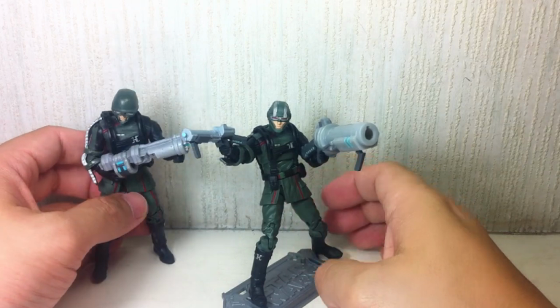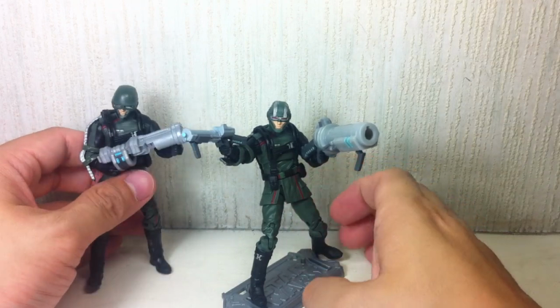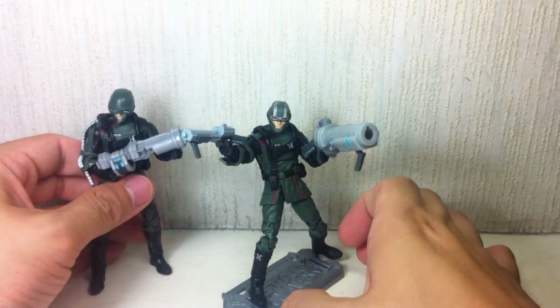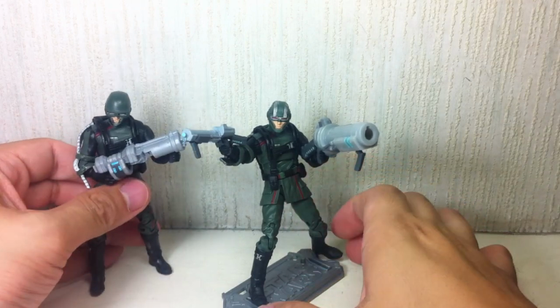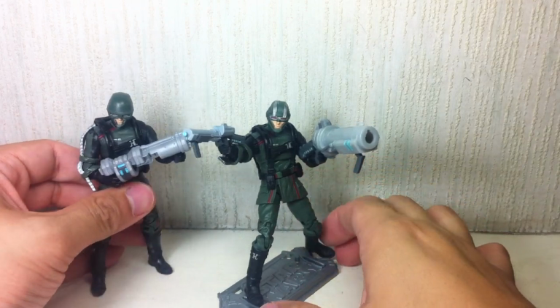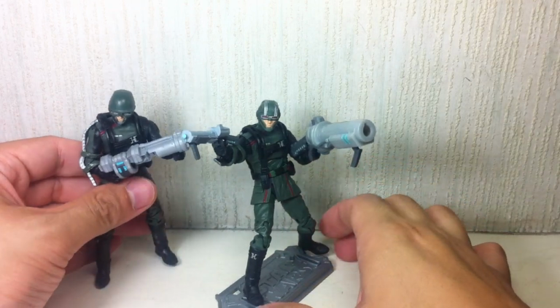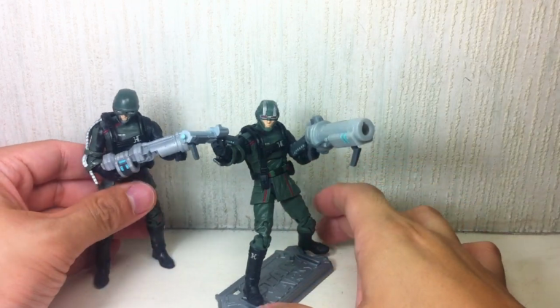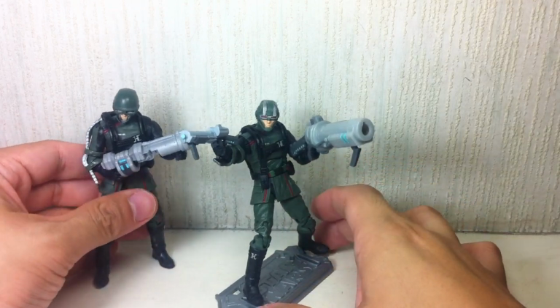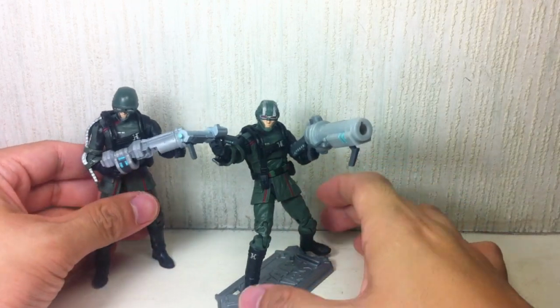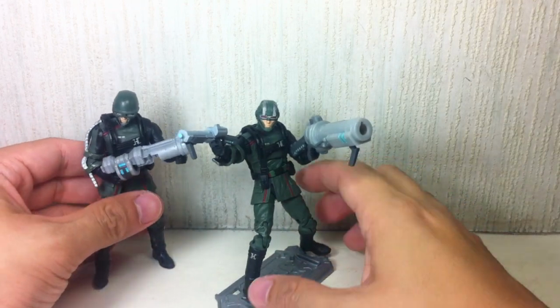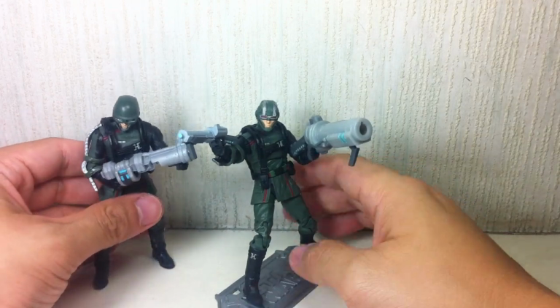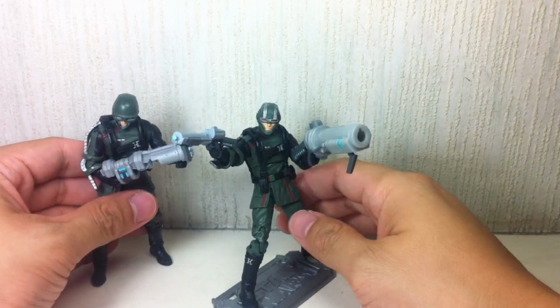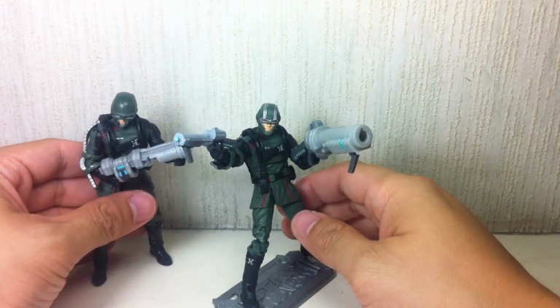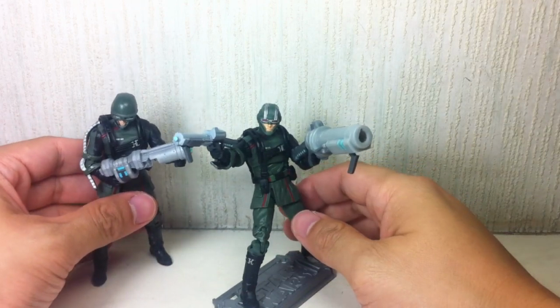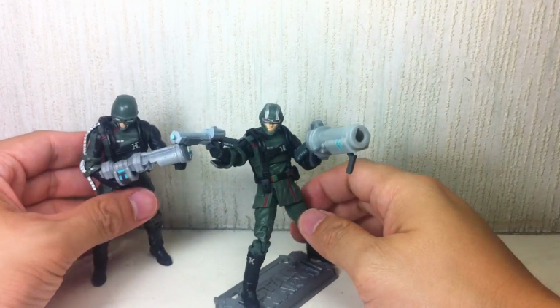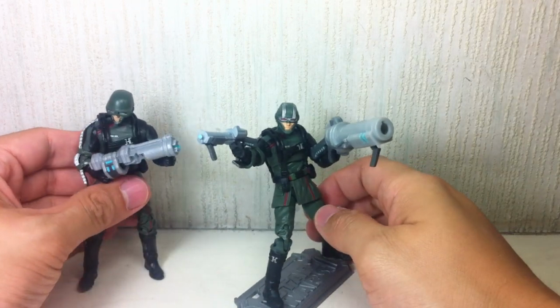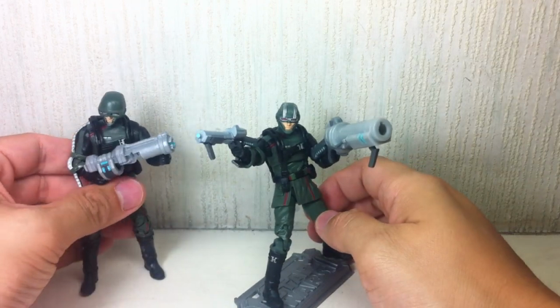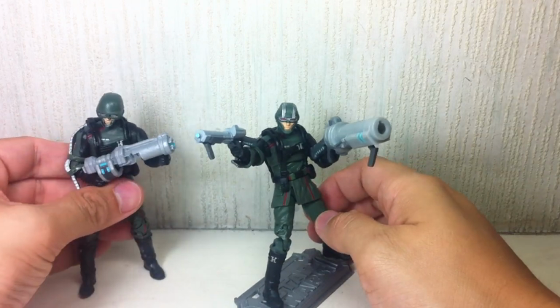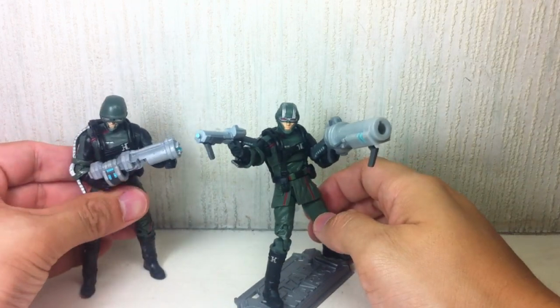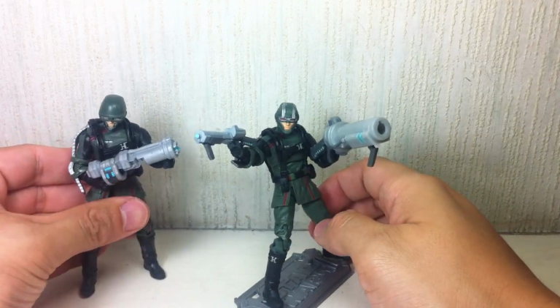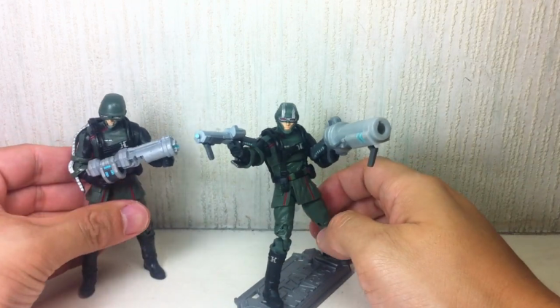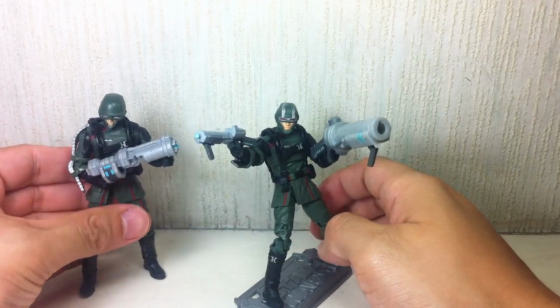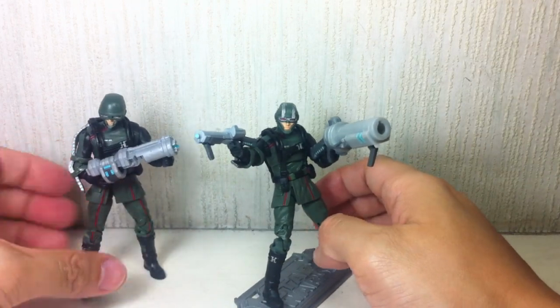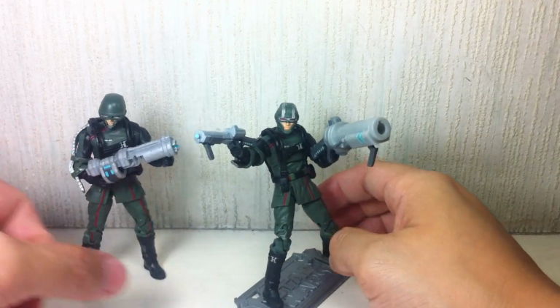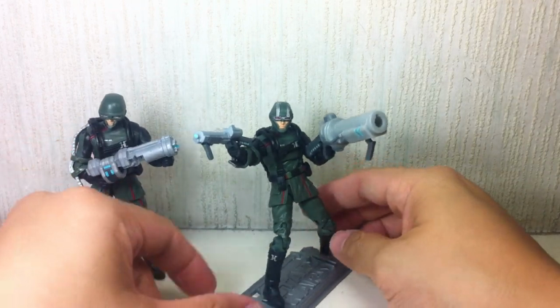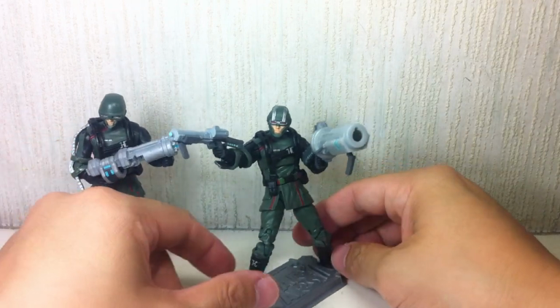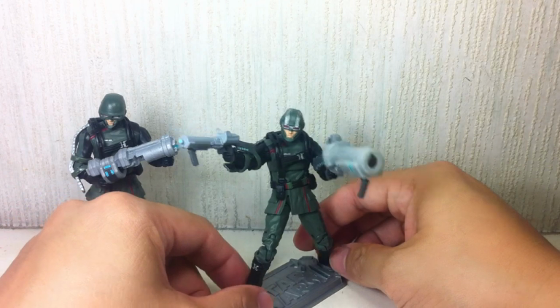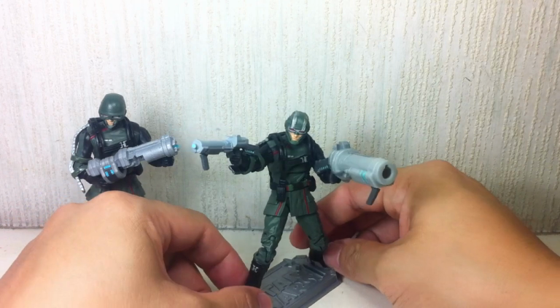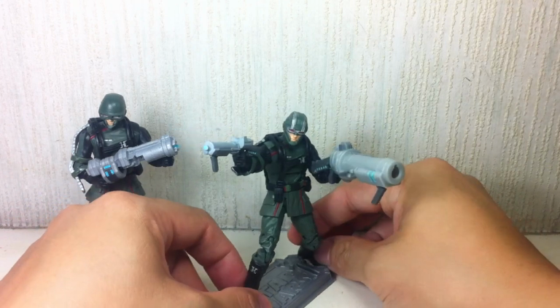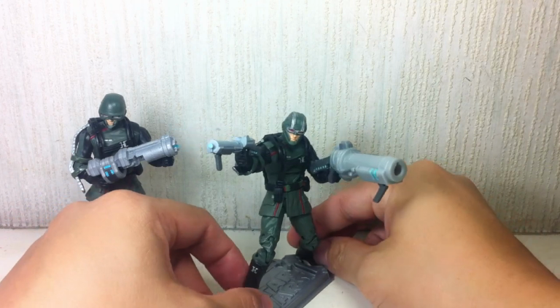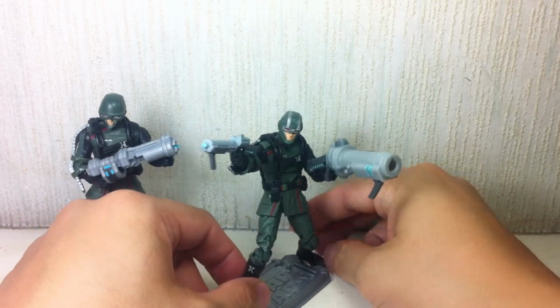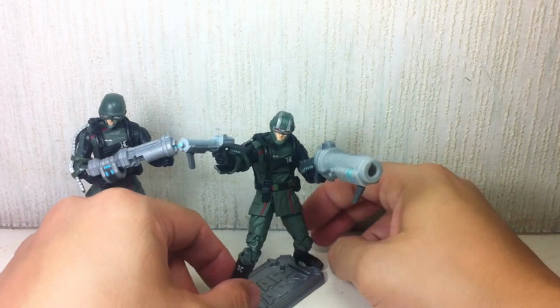So if you're army building, this is an interesting figure to get just to differentiate your troops.